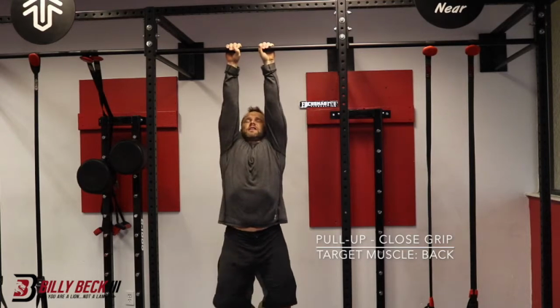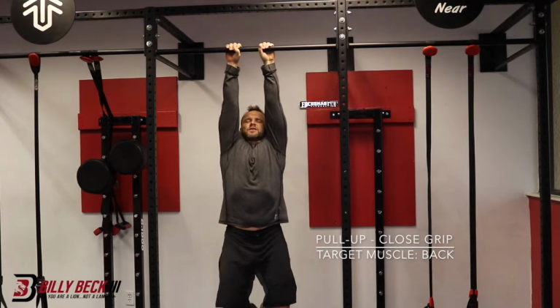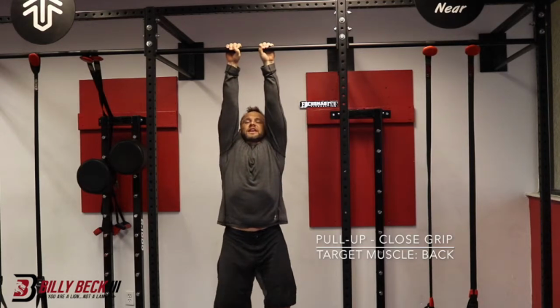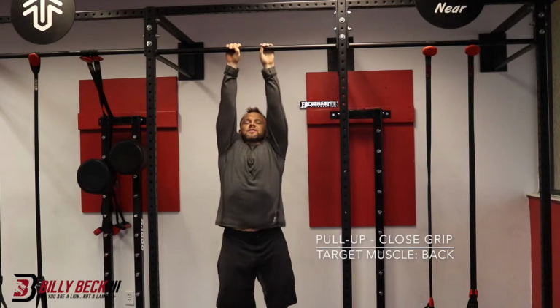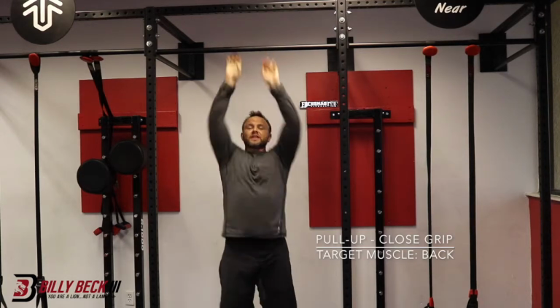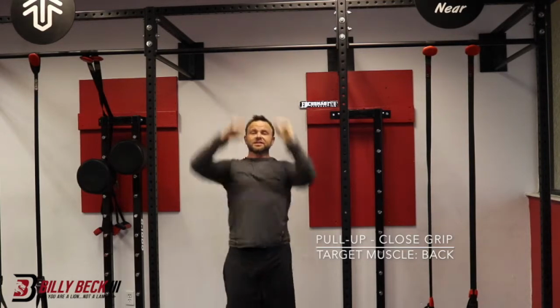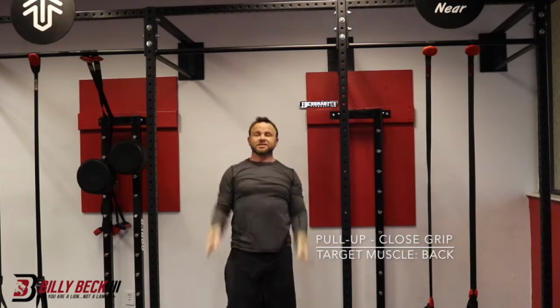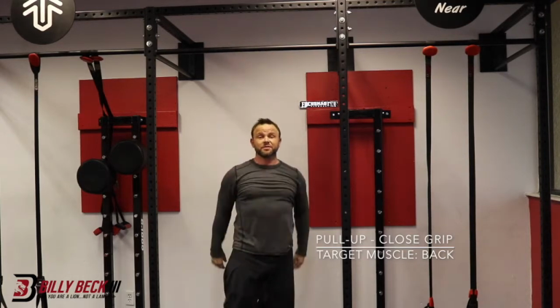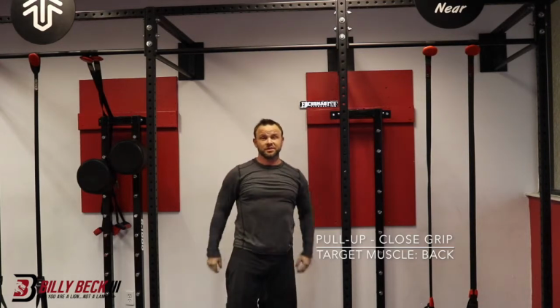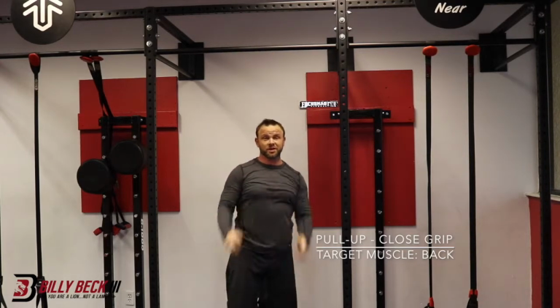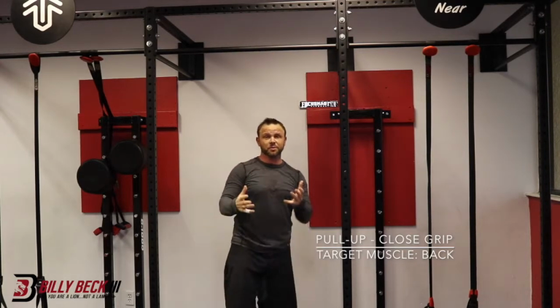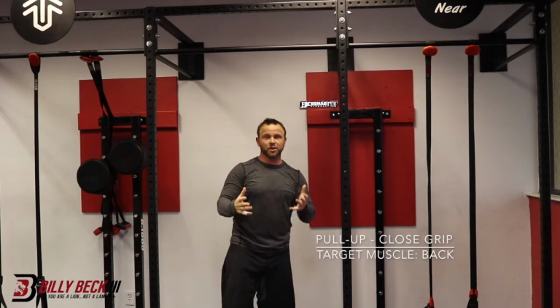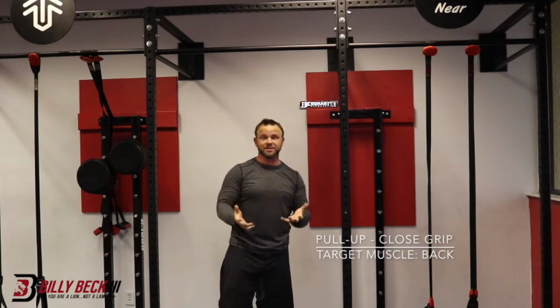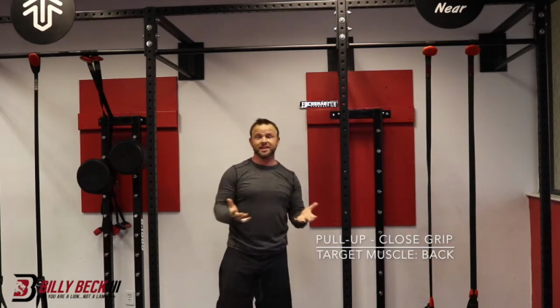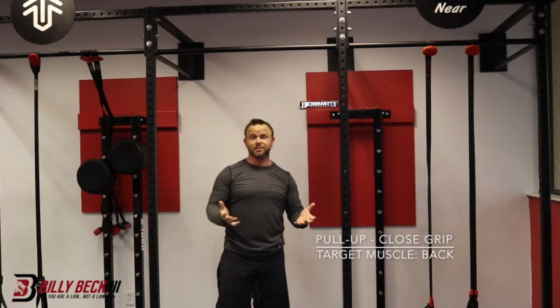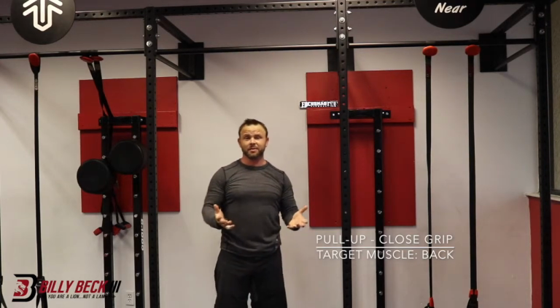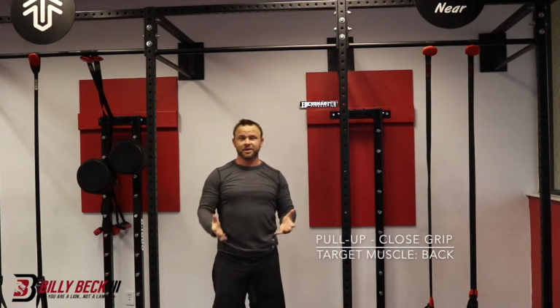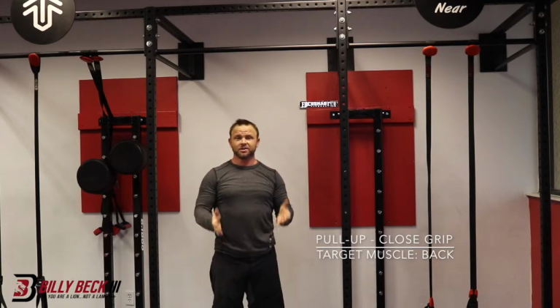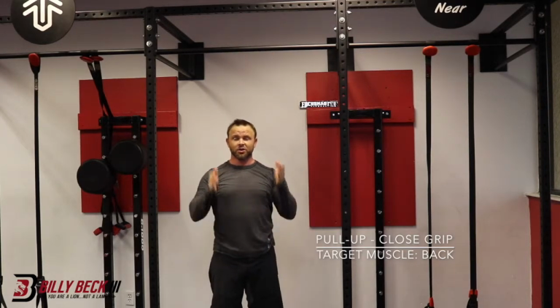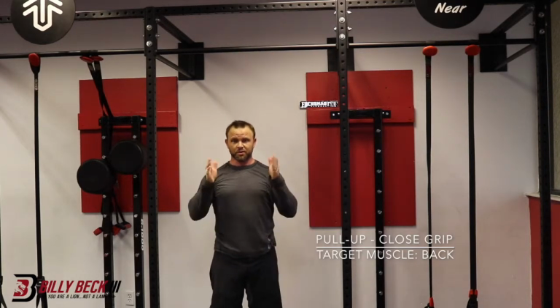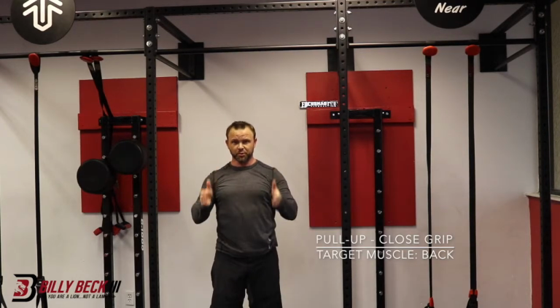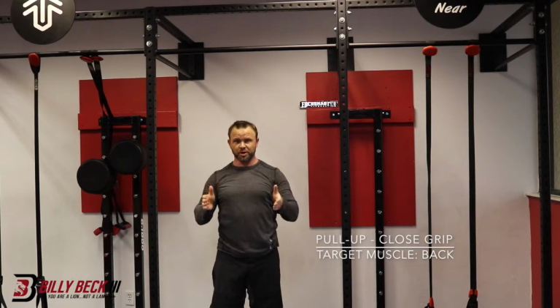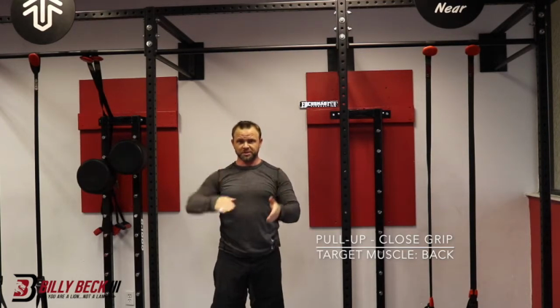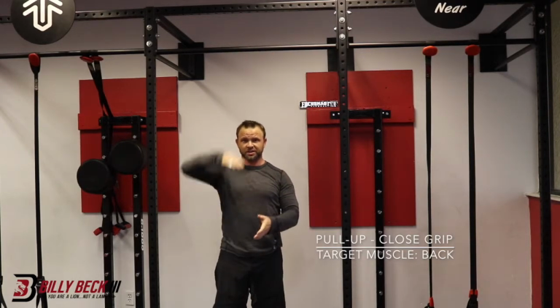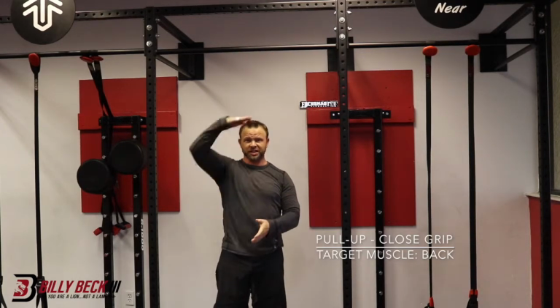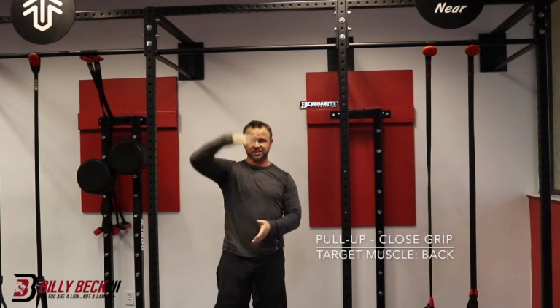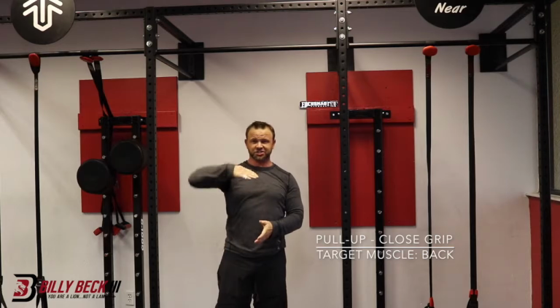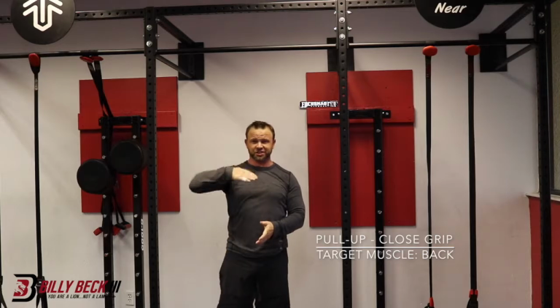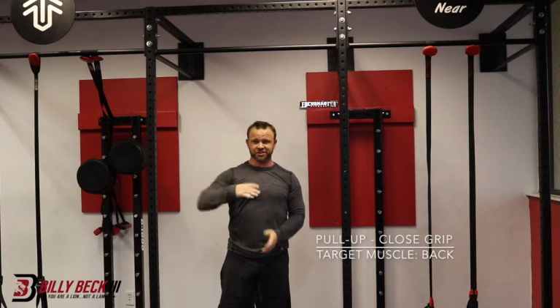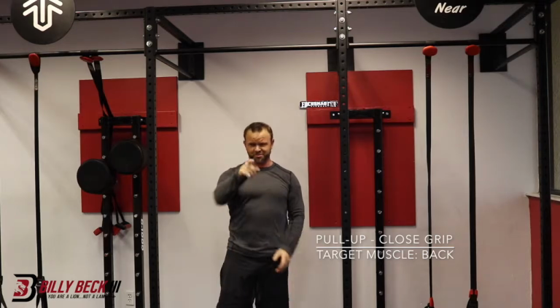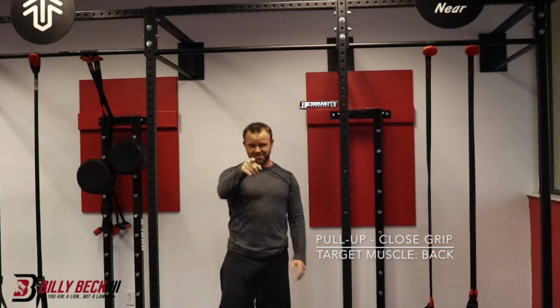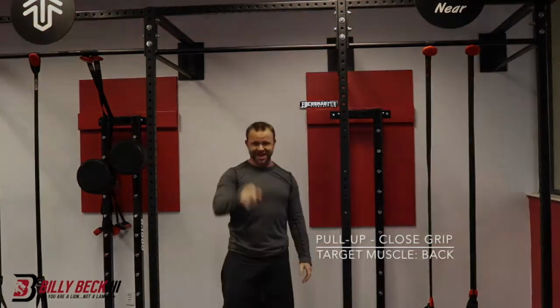If you're kicking your legs and stuff, it's not a pull-up, it's a kip-up. So pull-ups — nice and strict. Remember that.